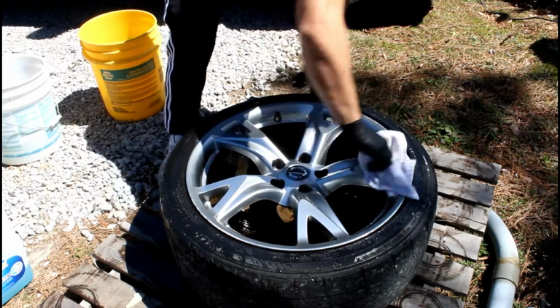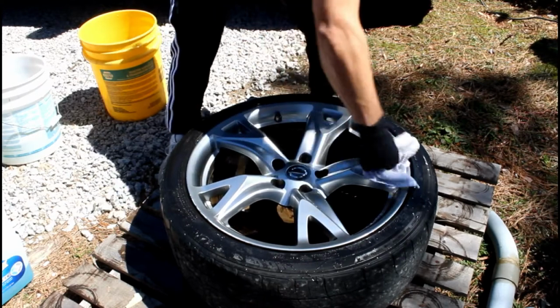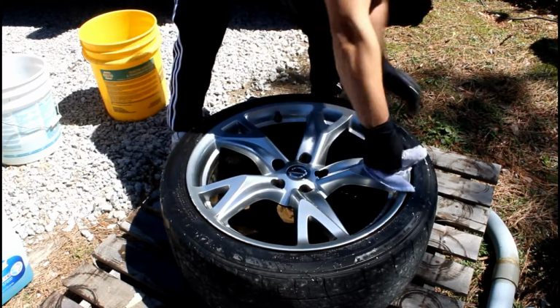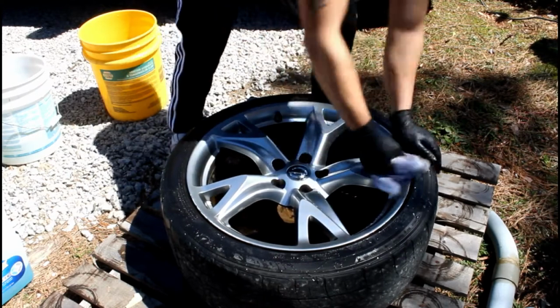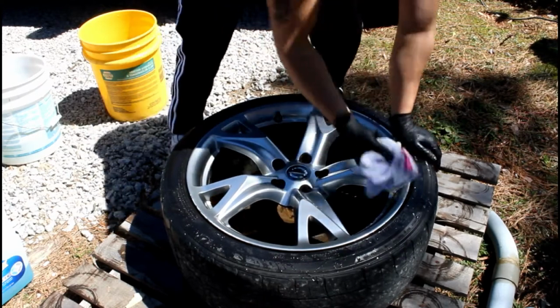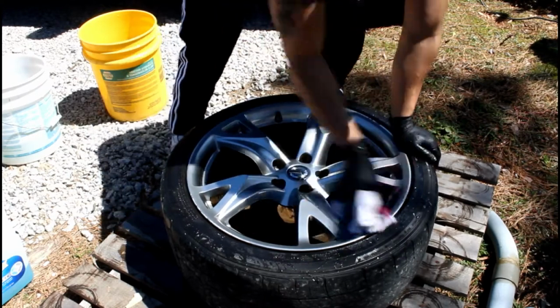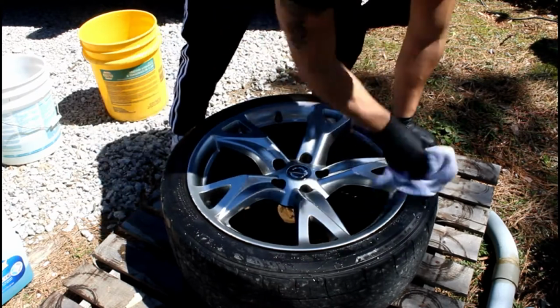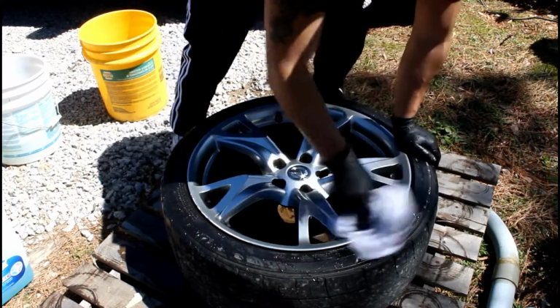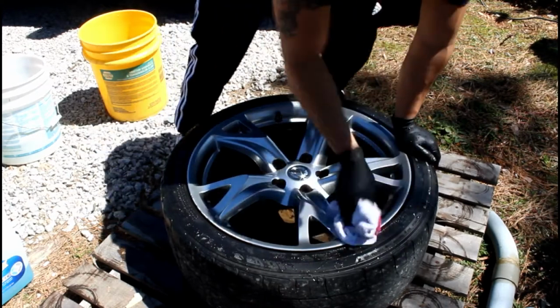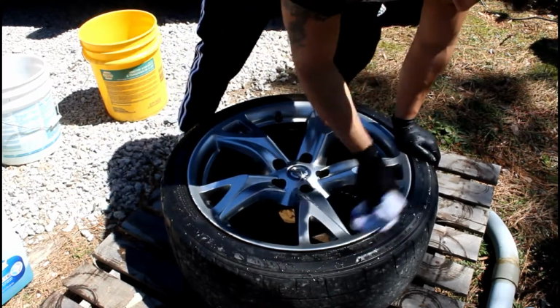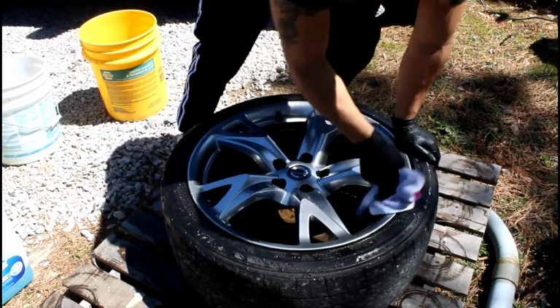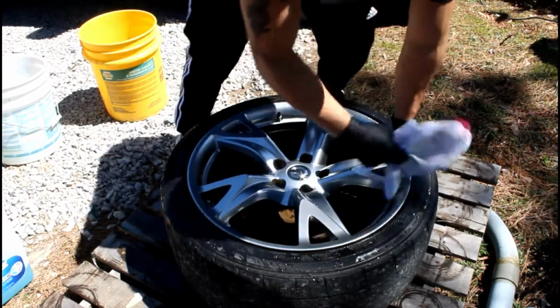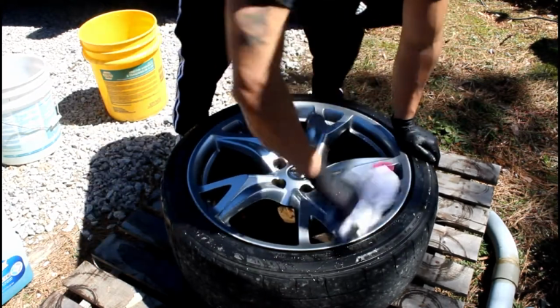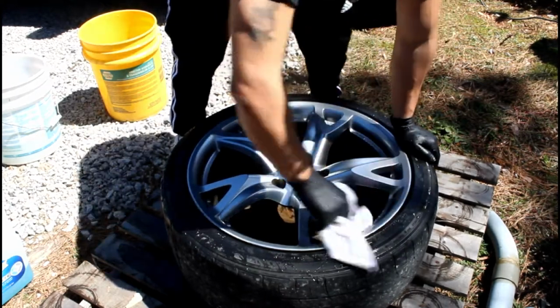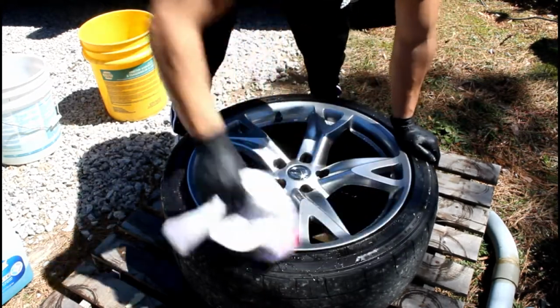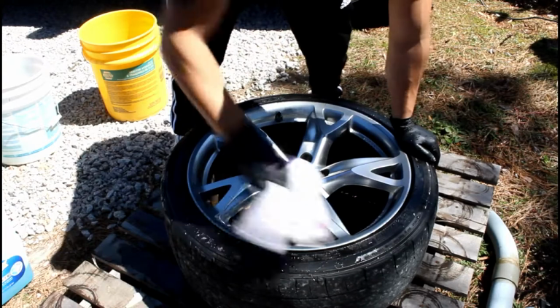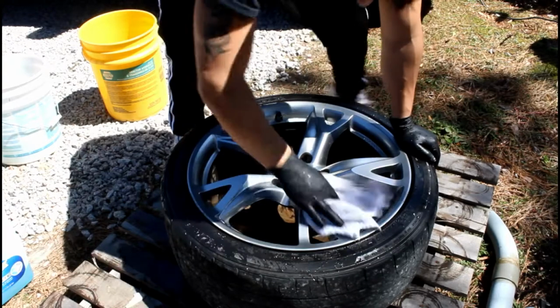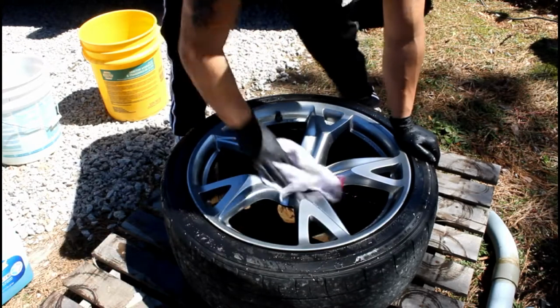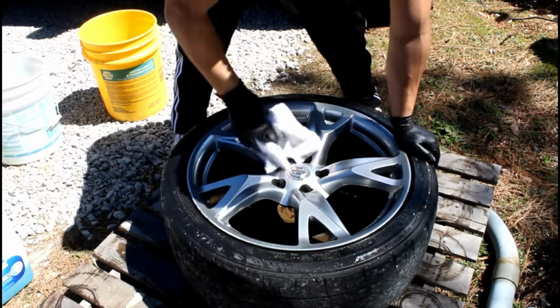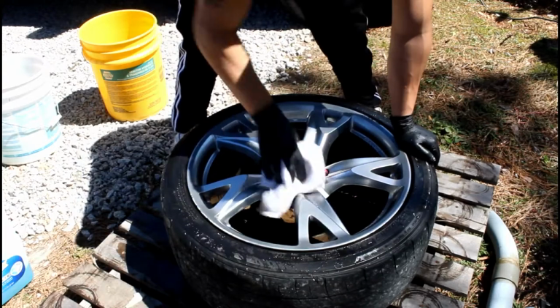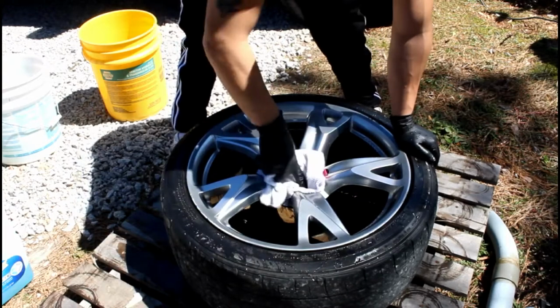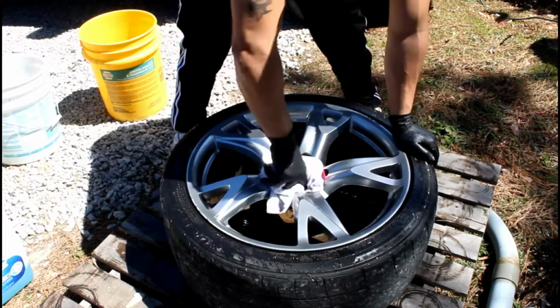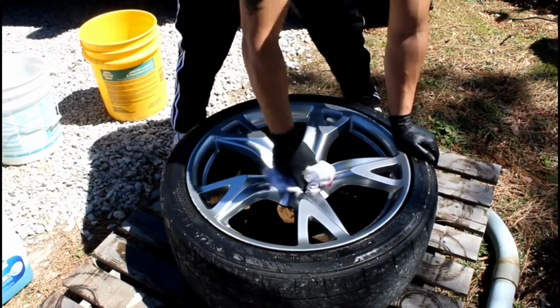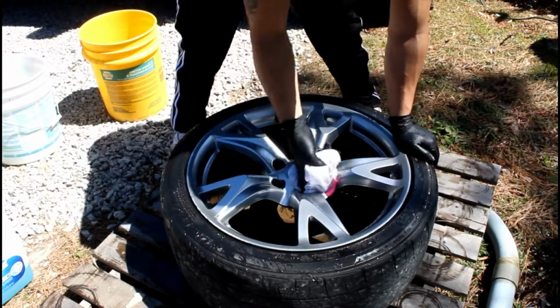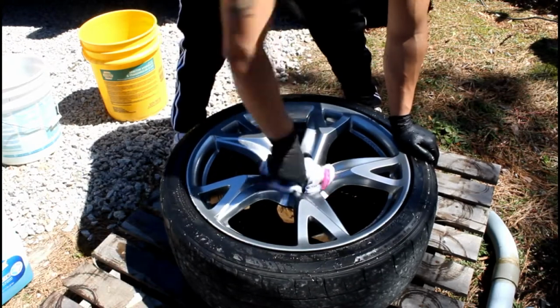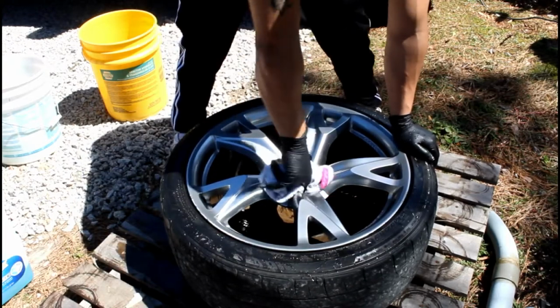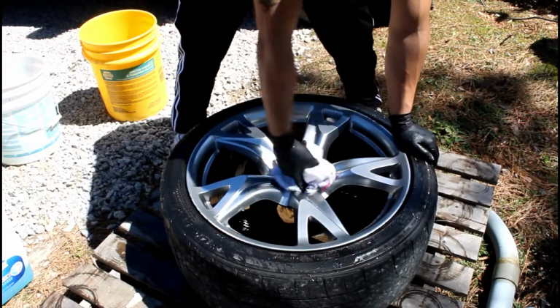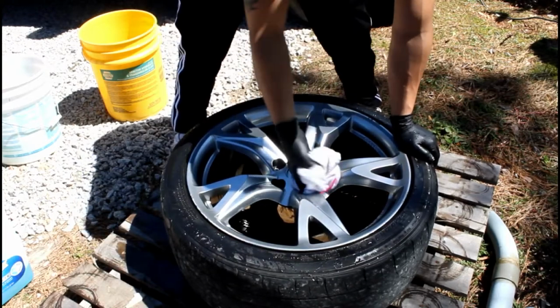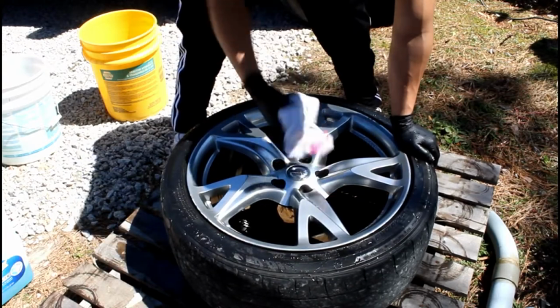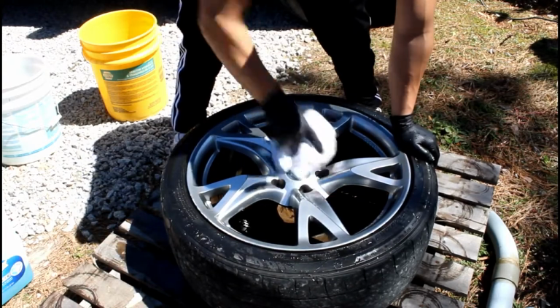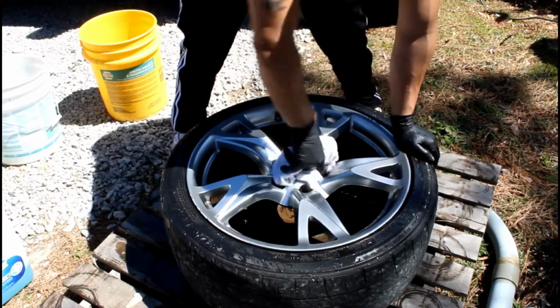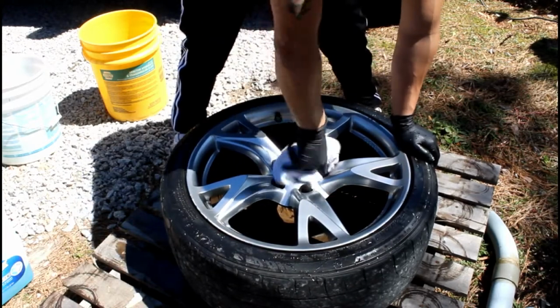Even though I just dried it, I gotta pick it up now that I remember — I have to clean the other side too, because that's where my plastic bag is gonna be.